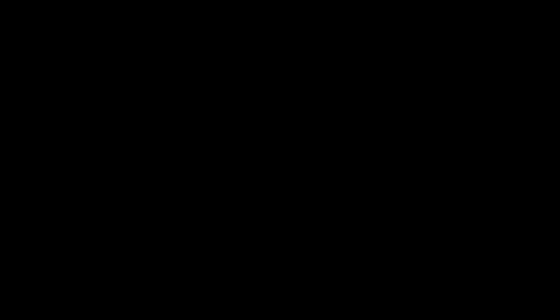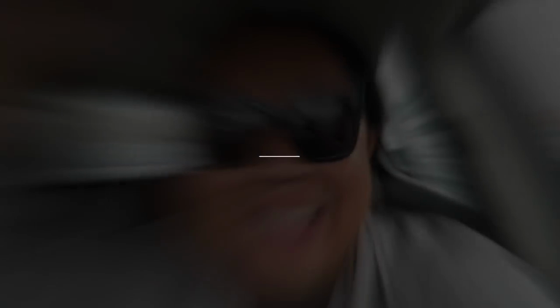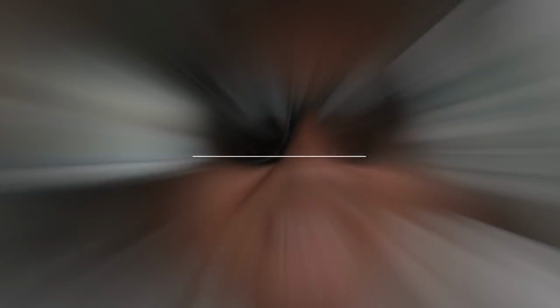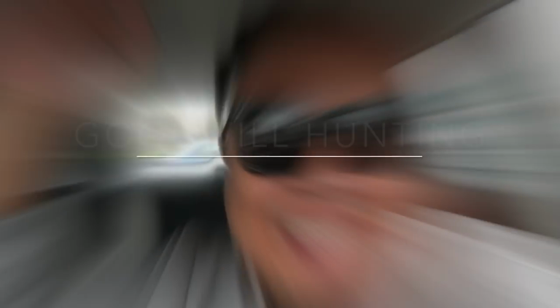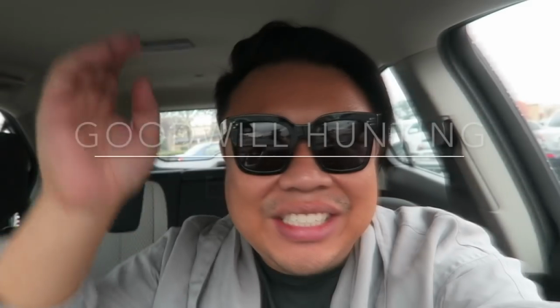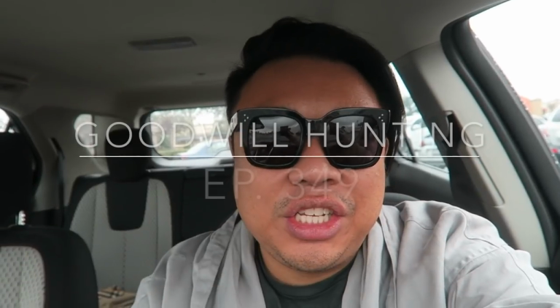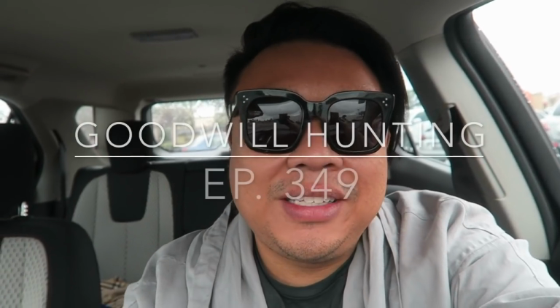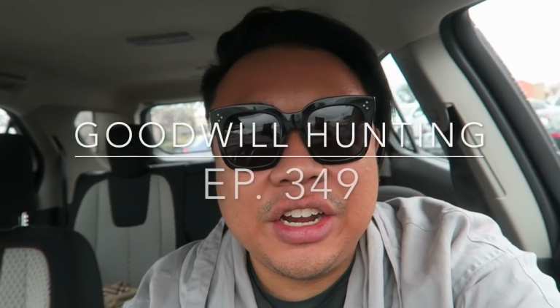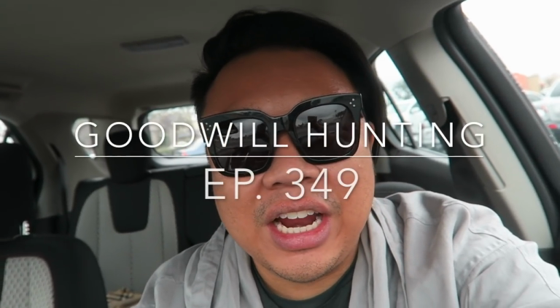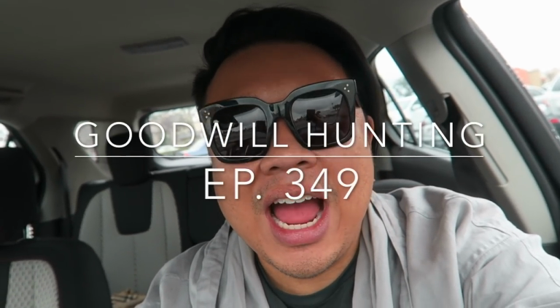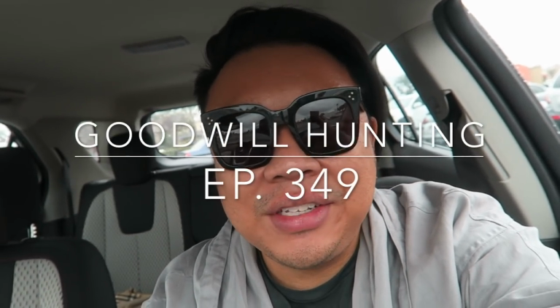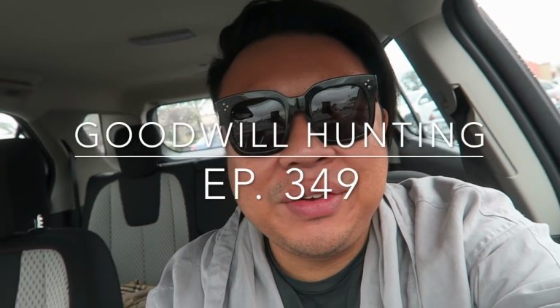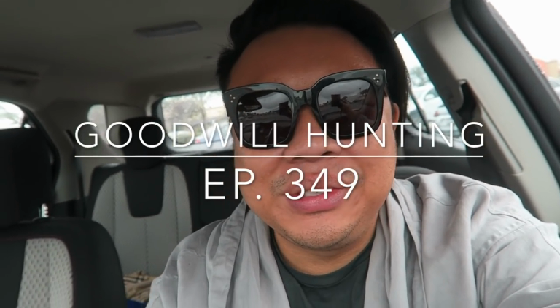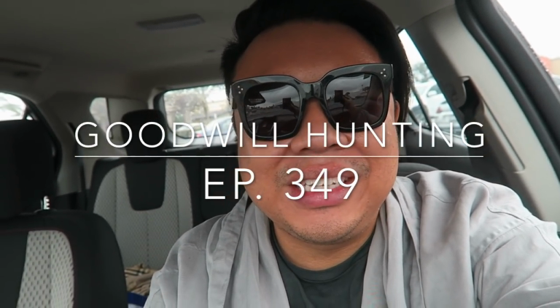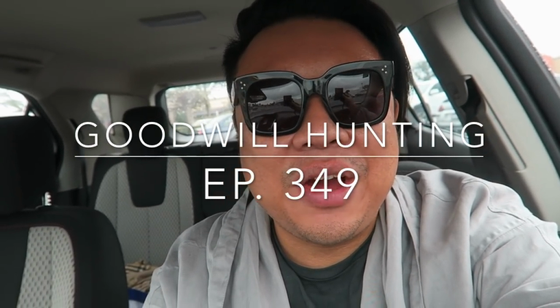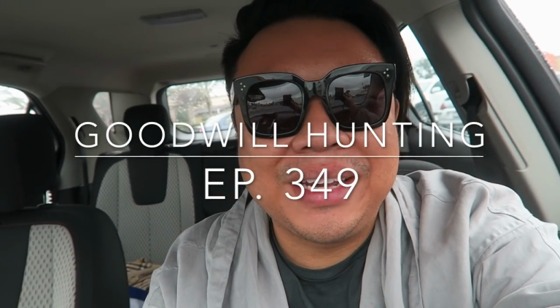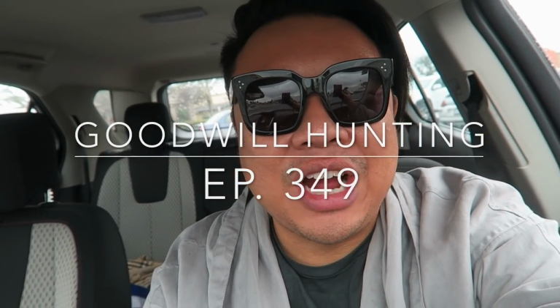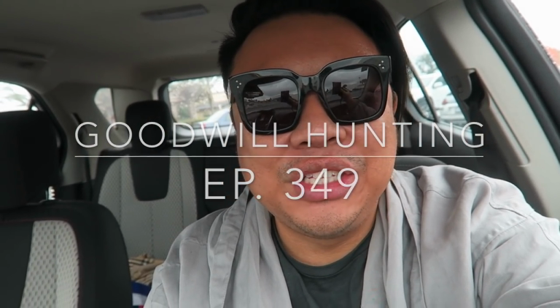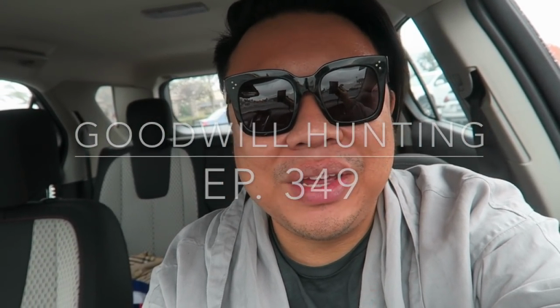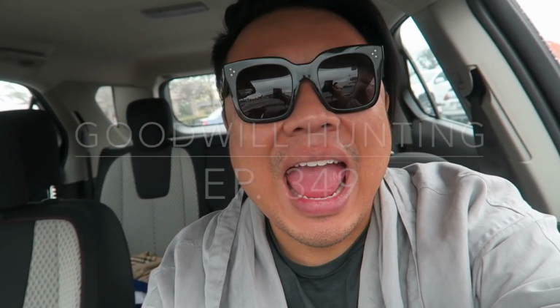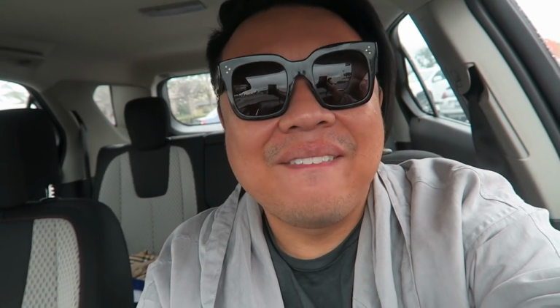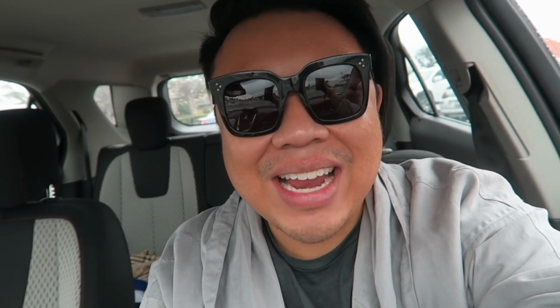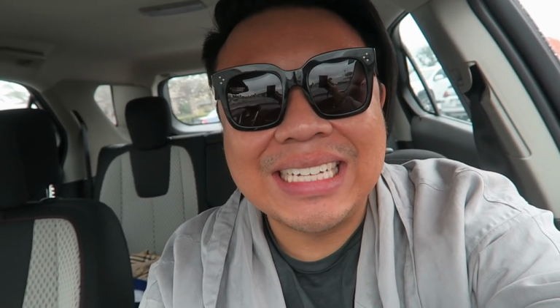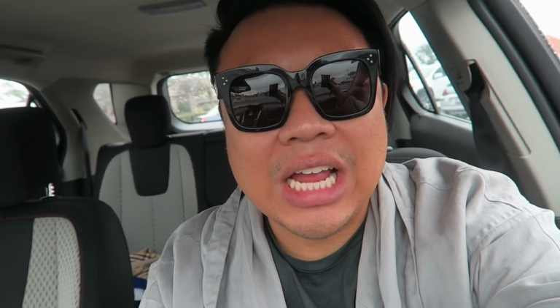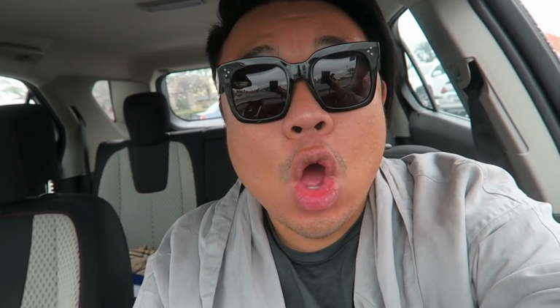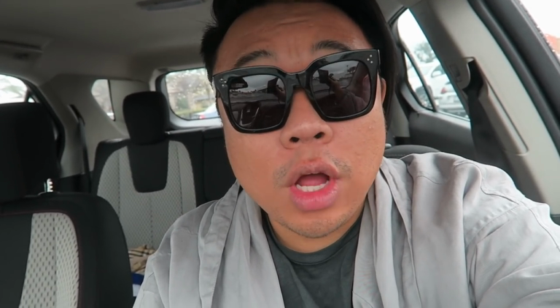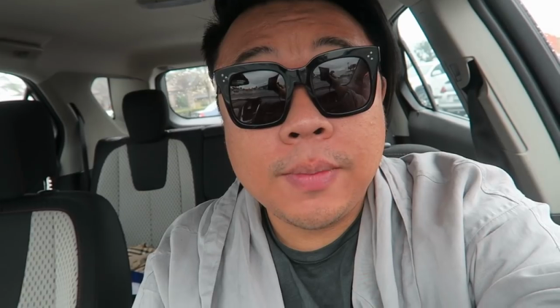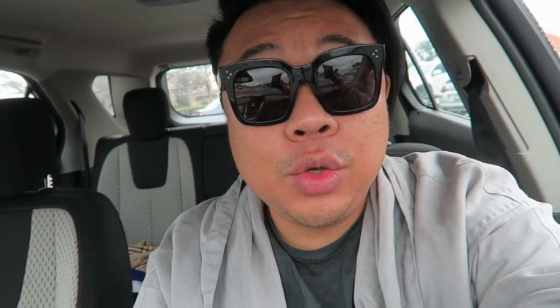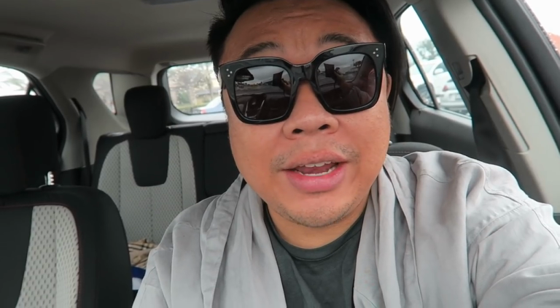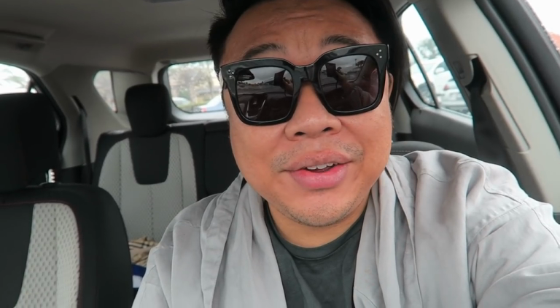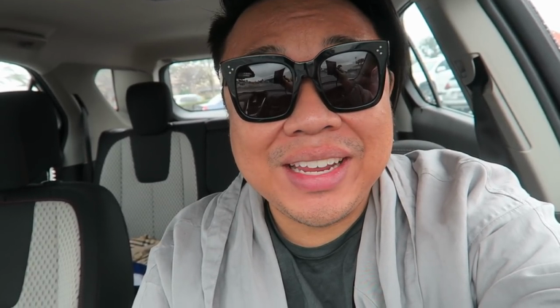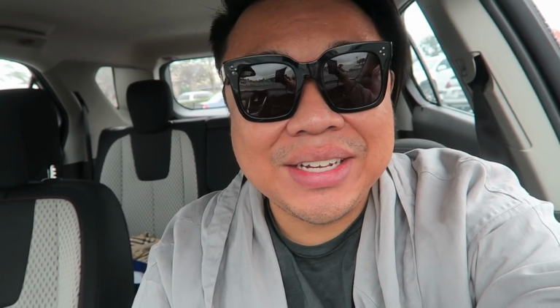Greetings, Salty! This is YouTube. It's Hayden here. How is everyone doing today? I hope you guys are all doing fantastic. Welcome to a new video.